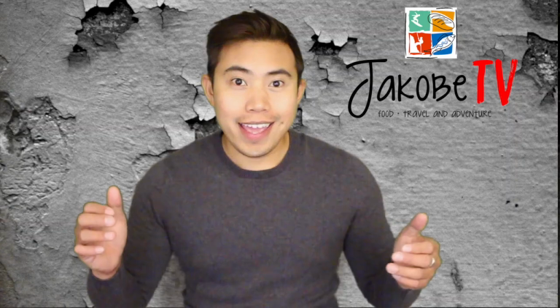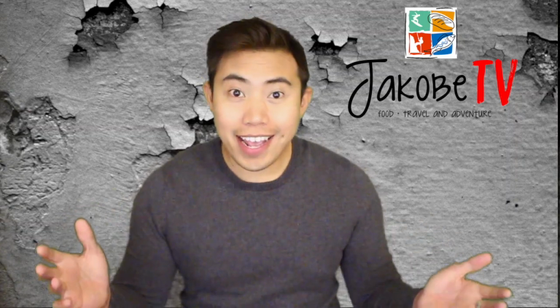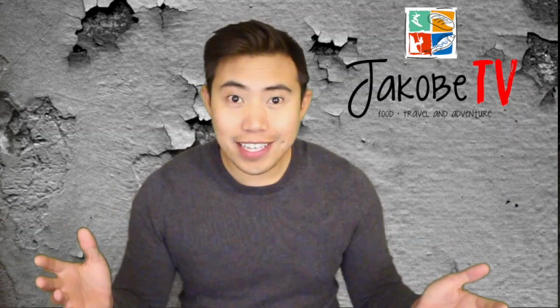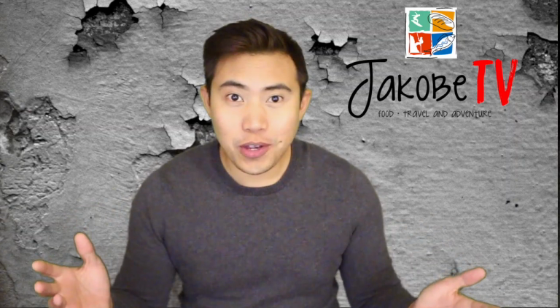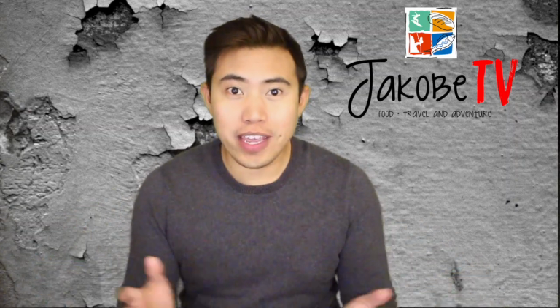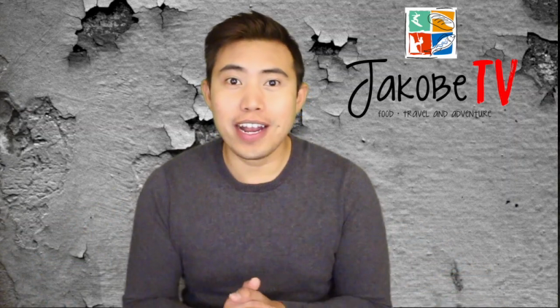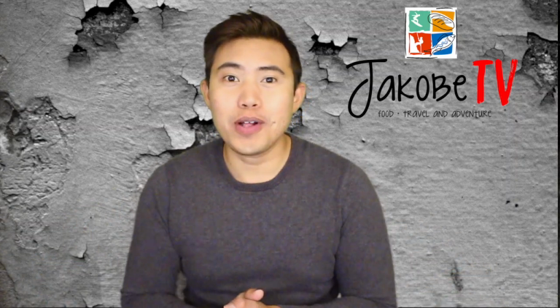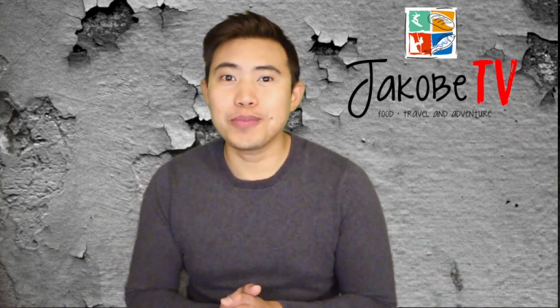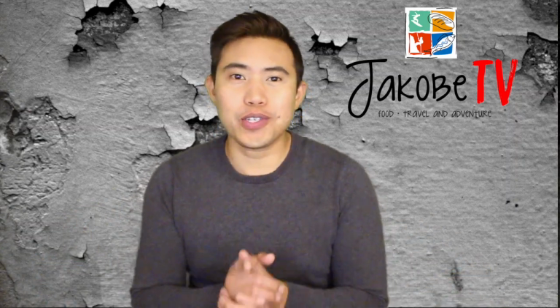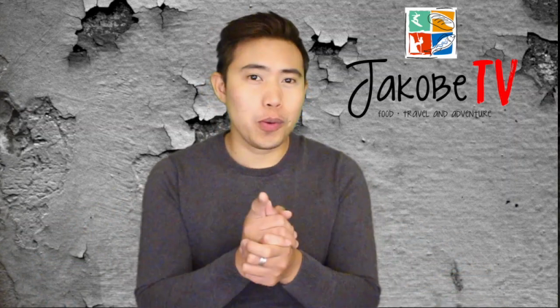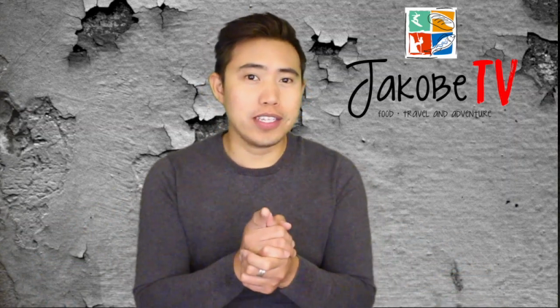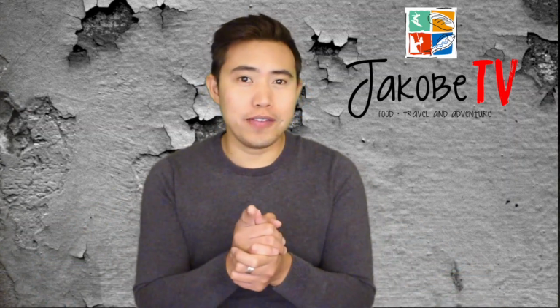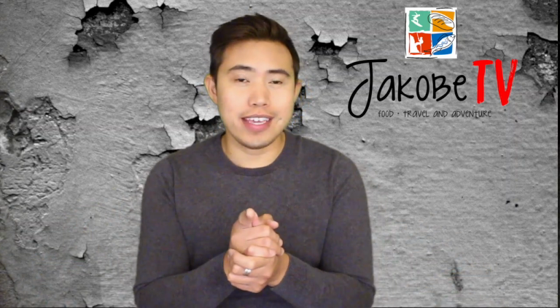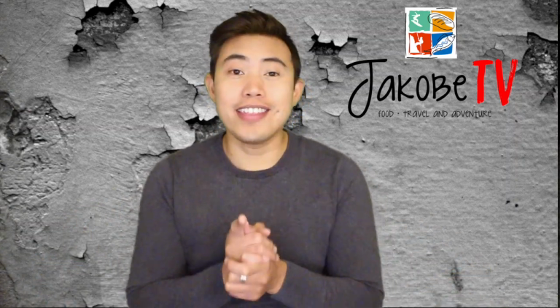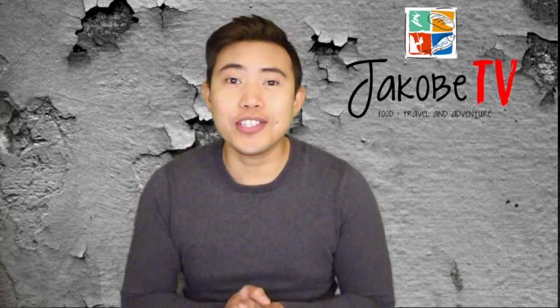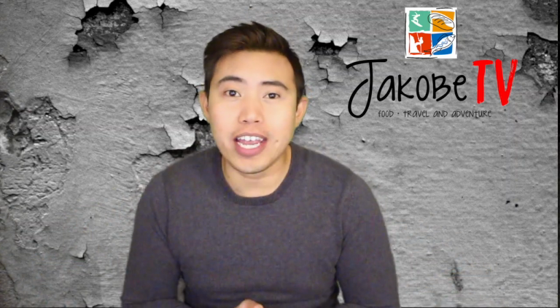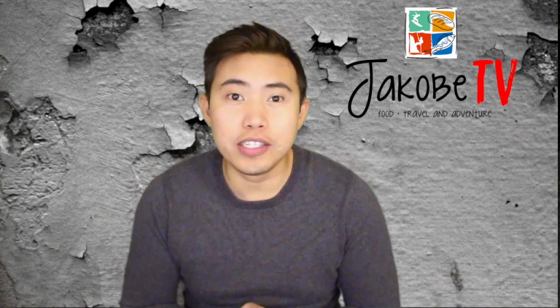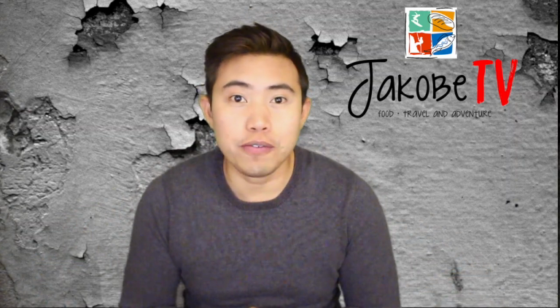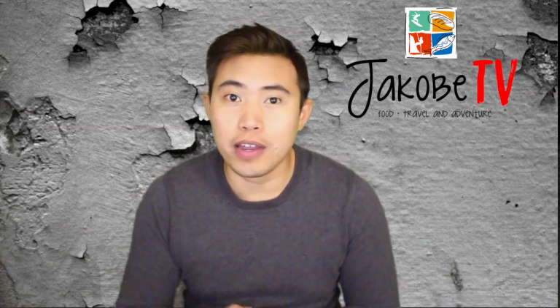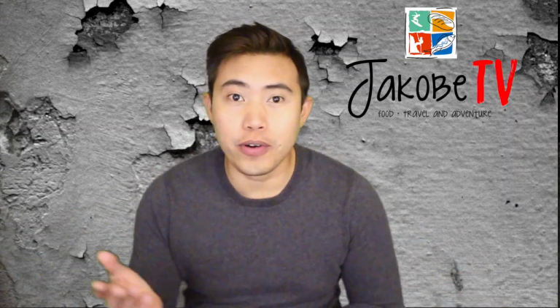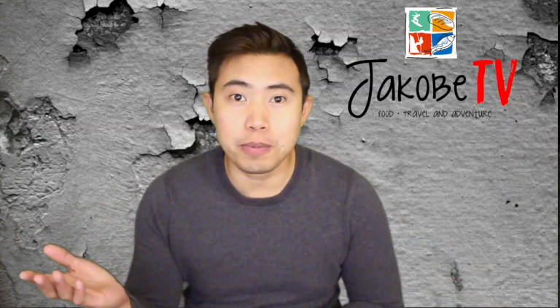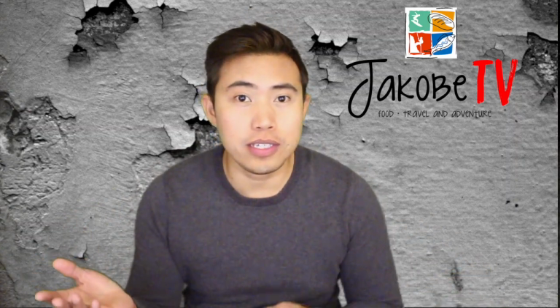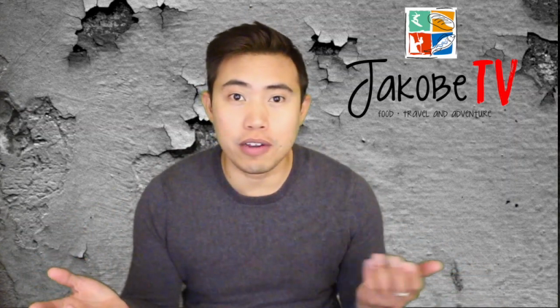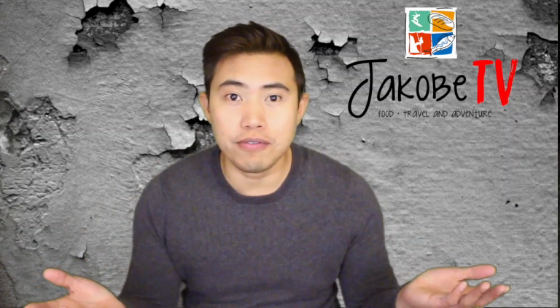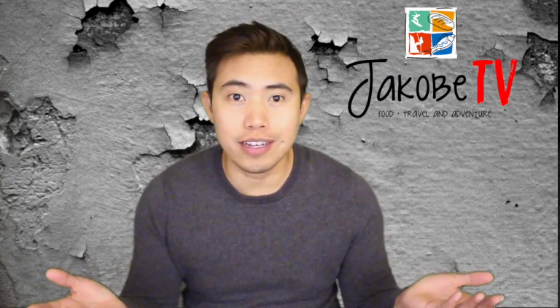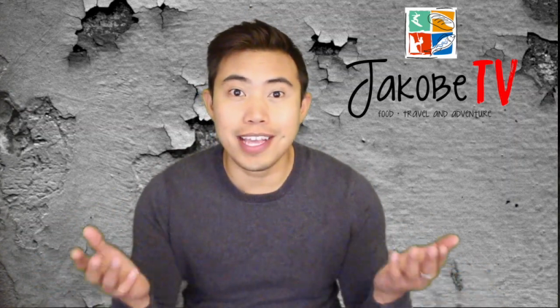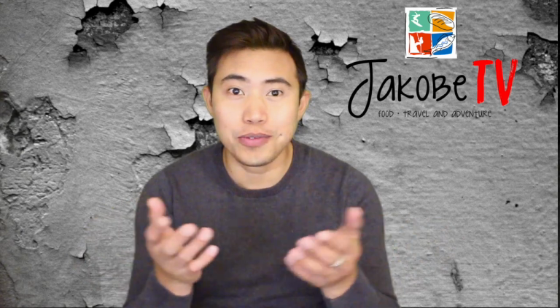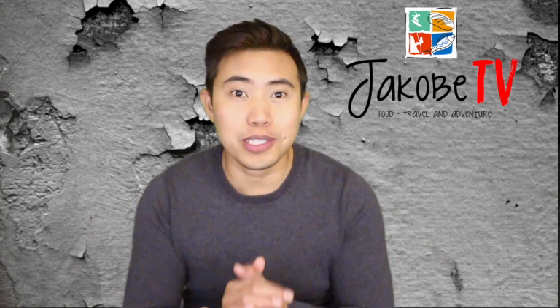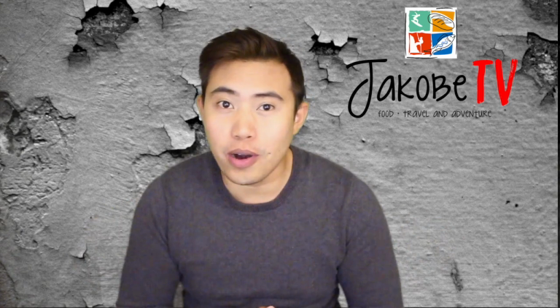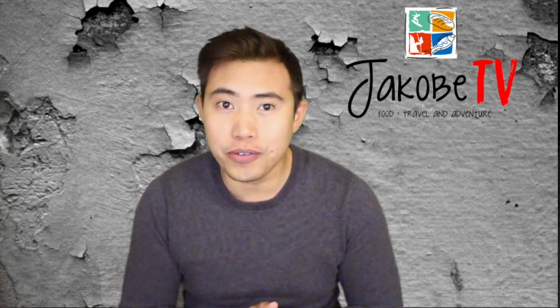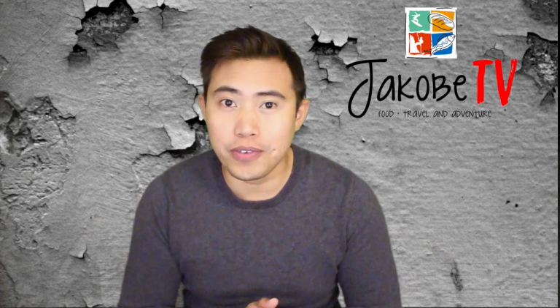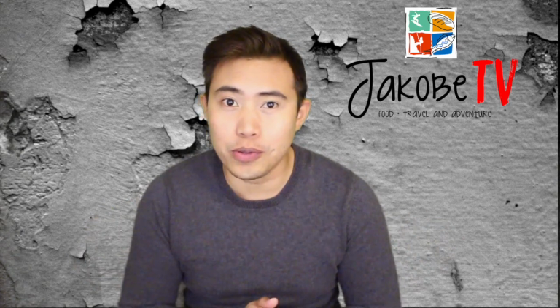Hey guys, Jacobi here and welcome to Jacobi TV. In this channel, you'll find recipes, travel vlogs, as well as product reviews.